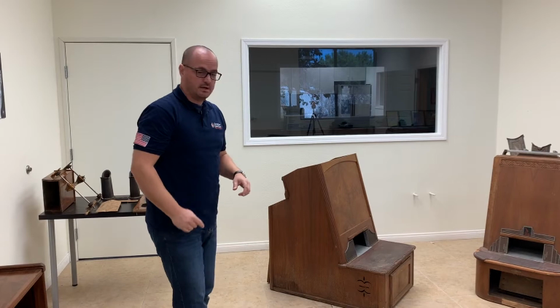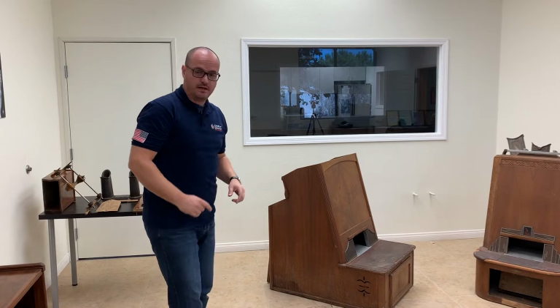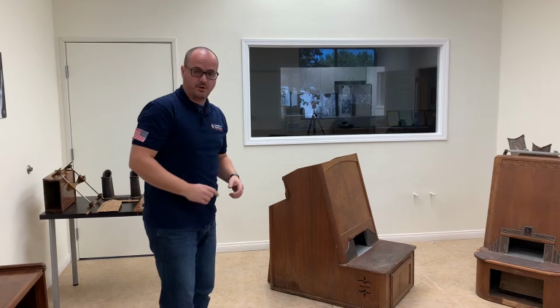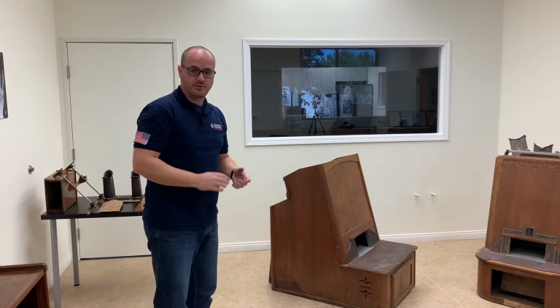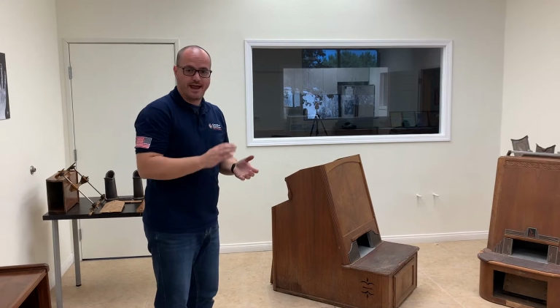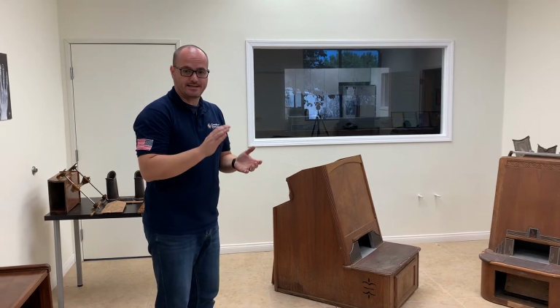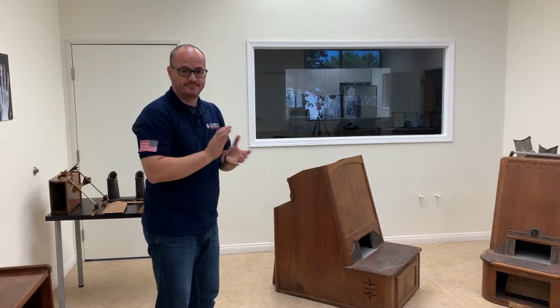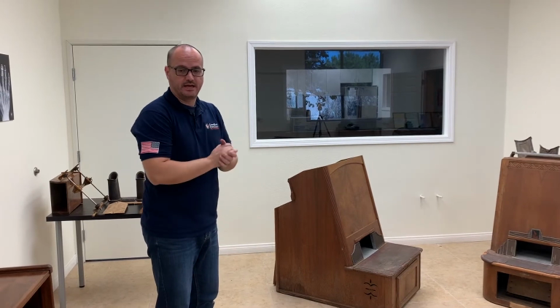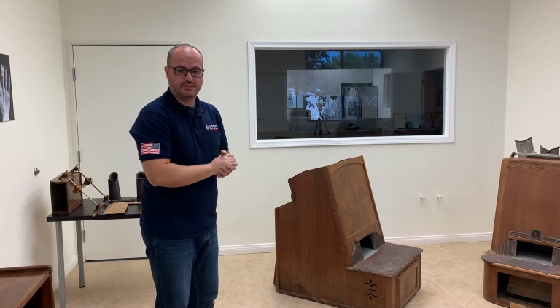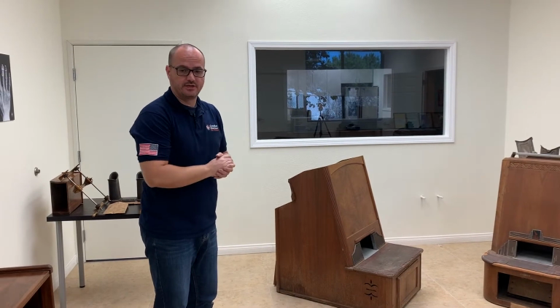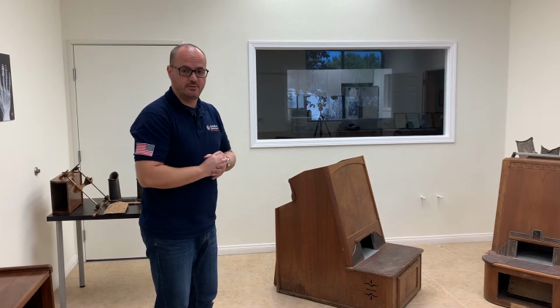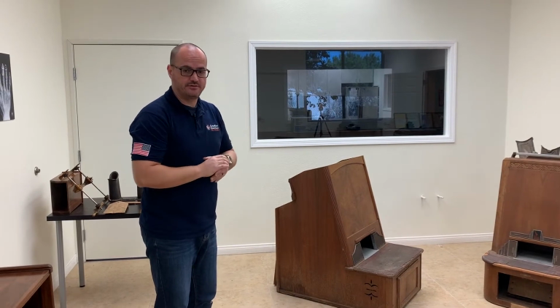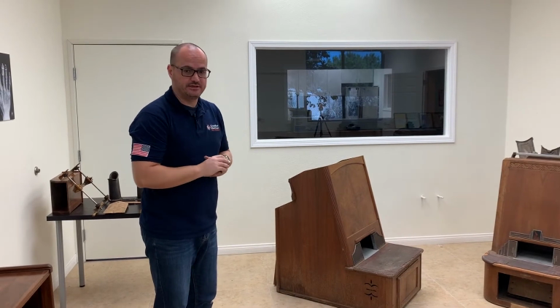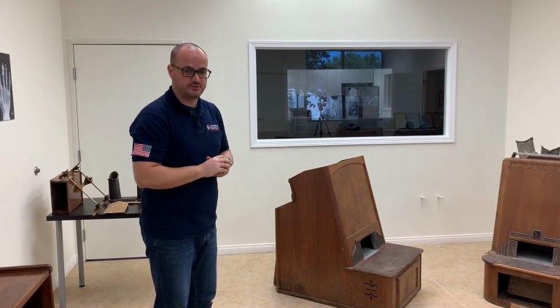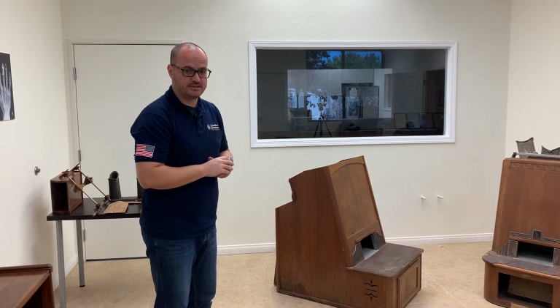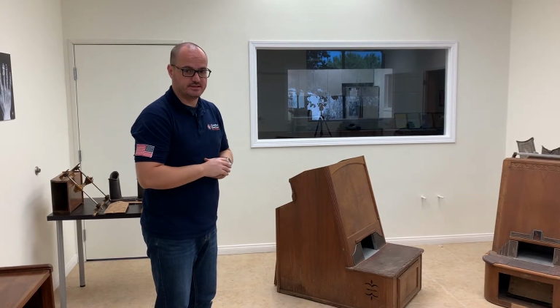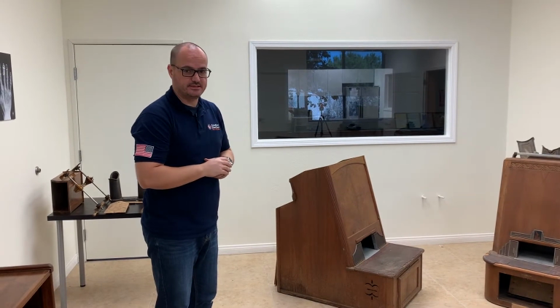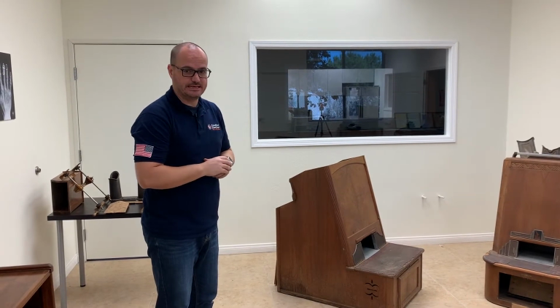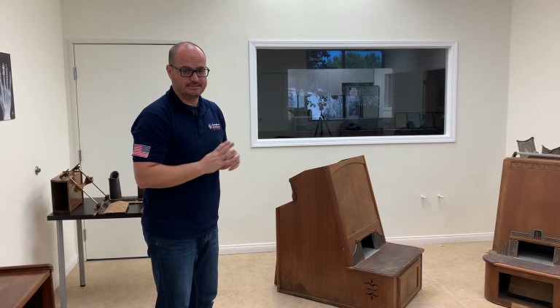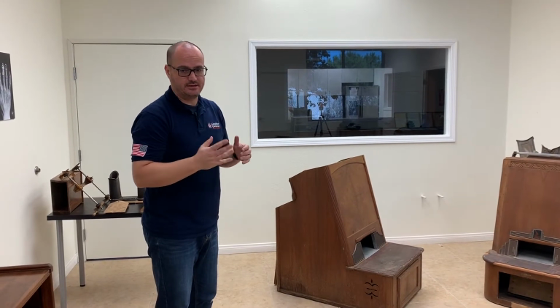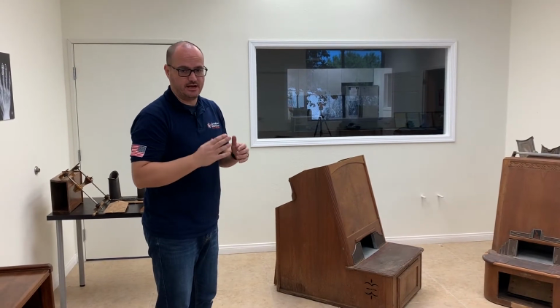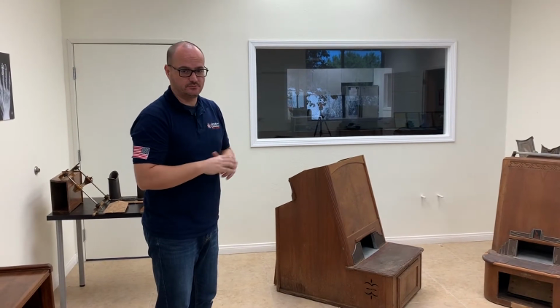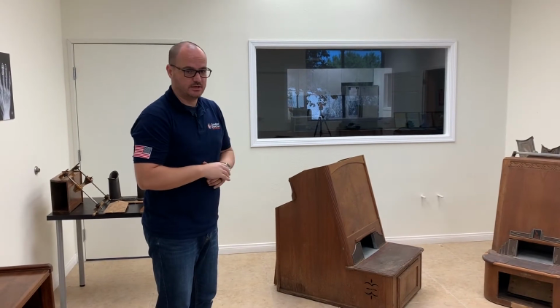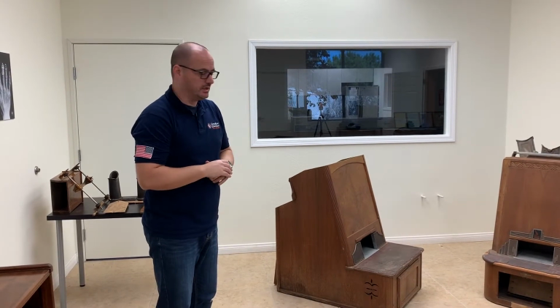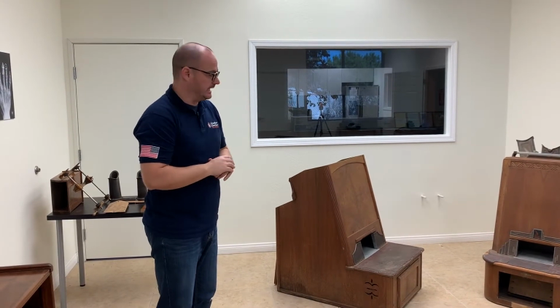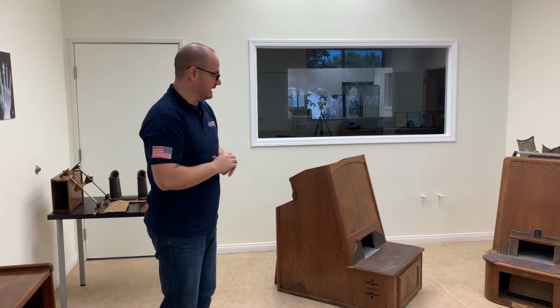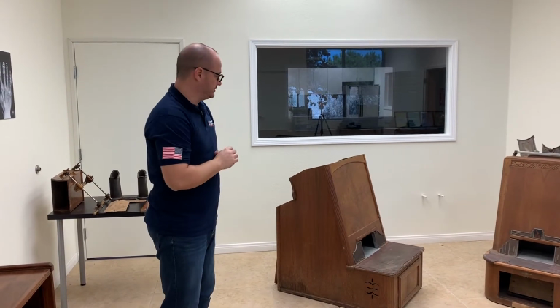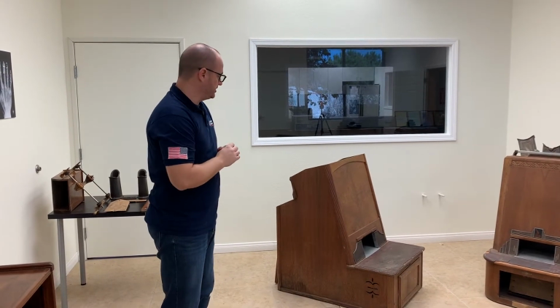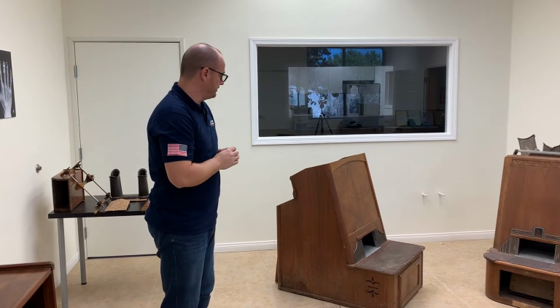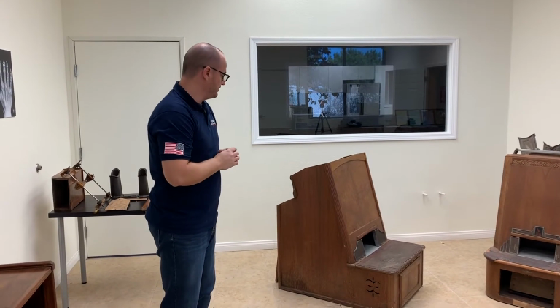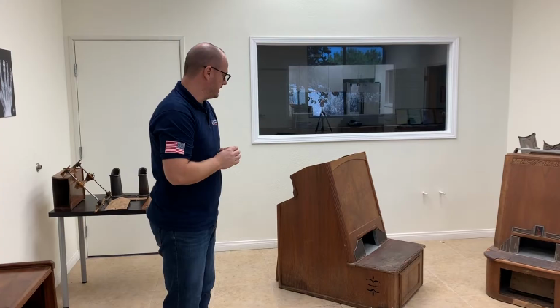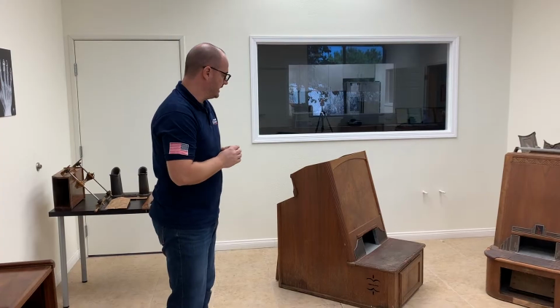Welcome back. Today we have an interesting teardown to share with you guys.